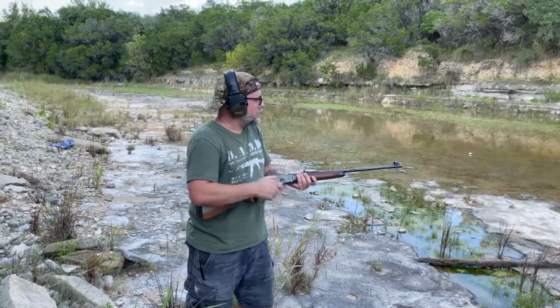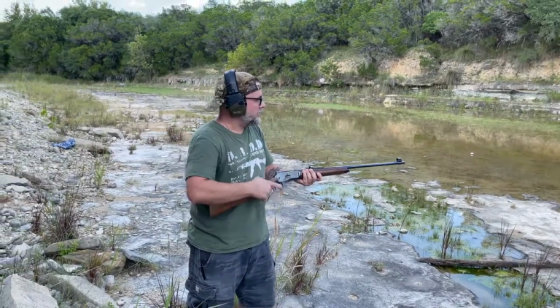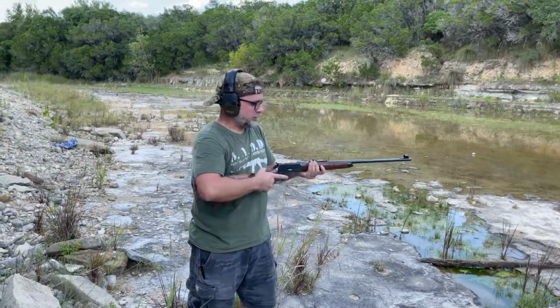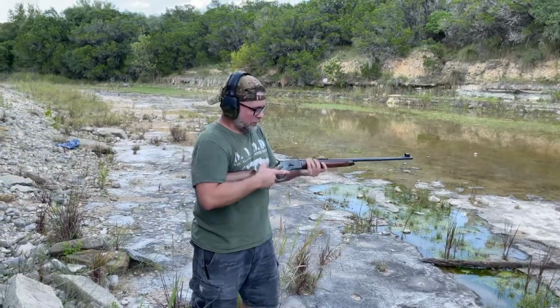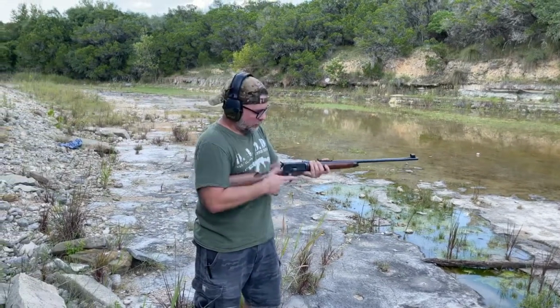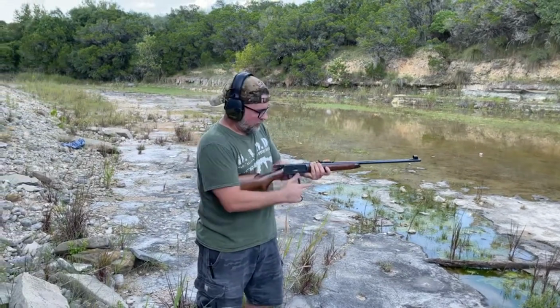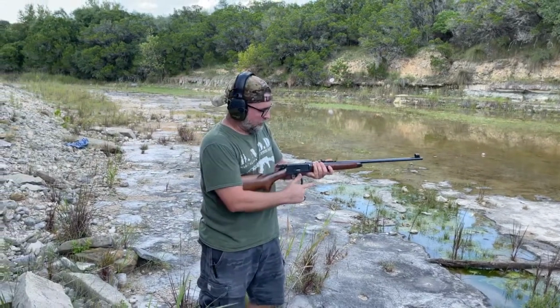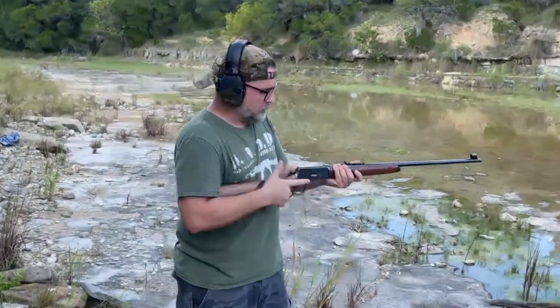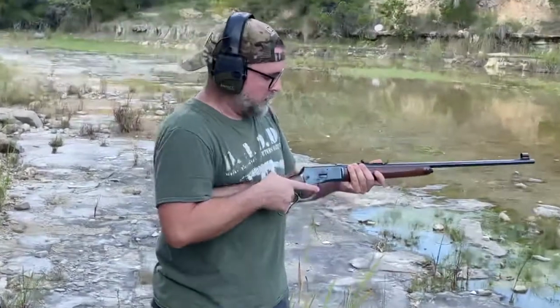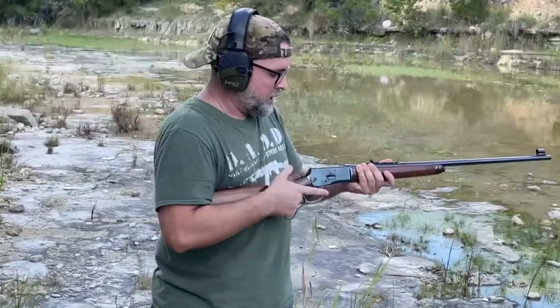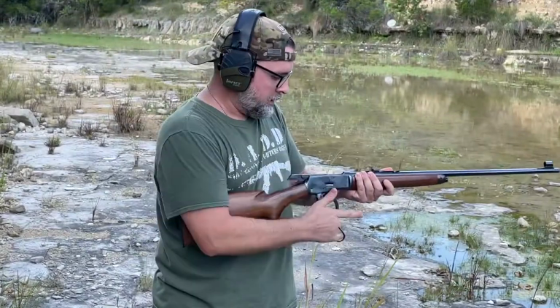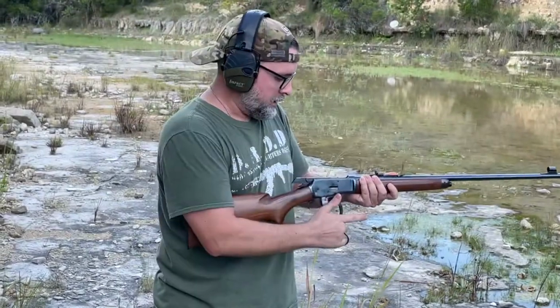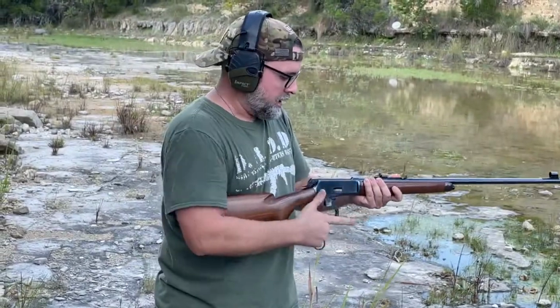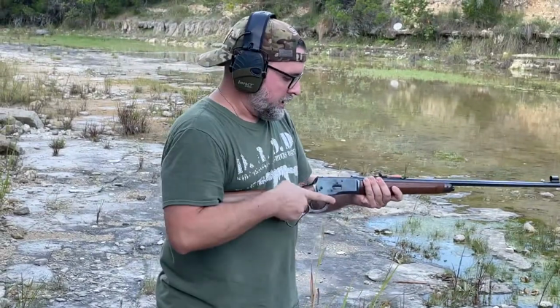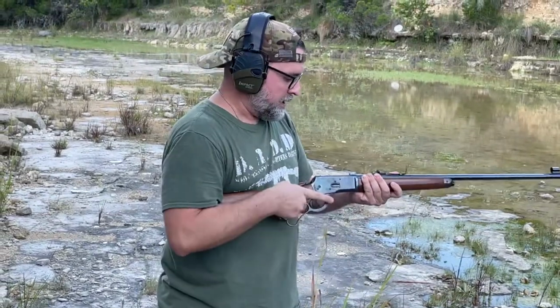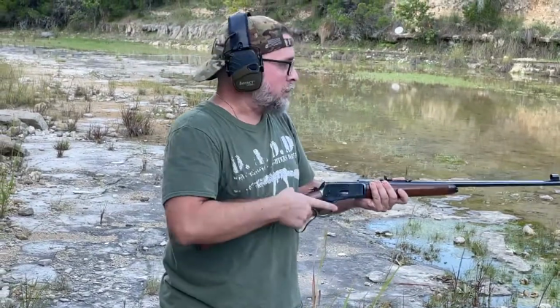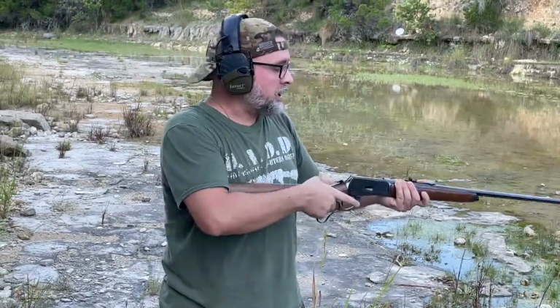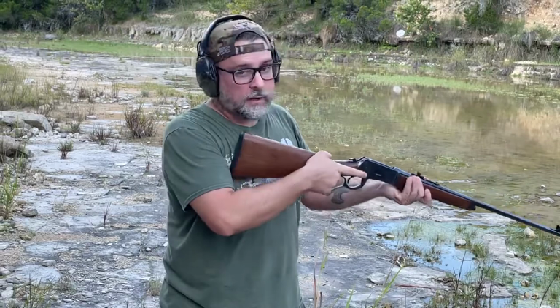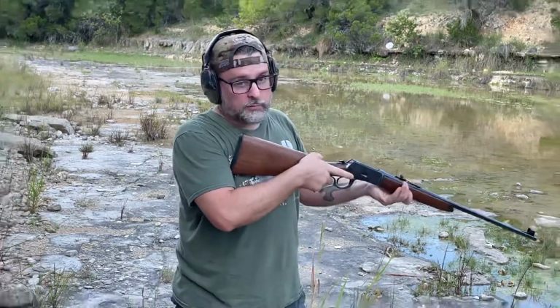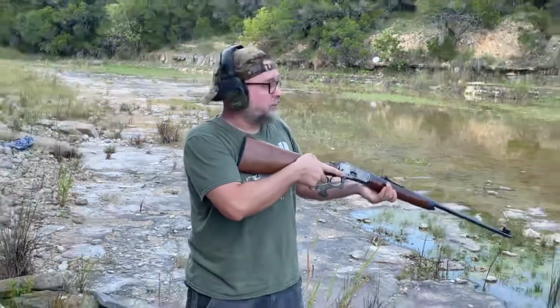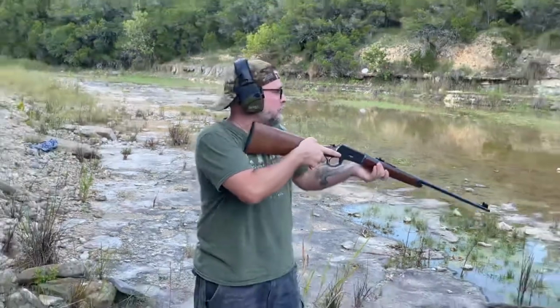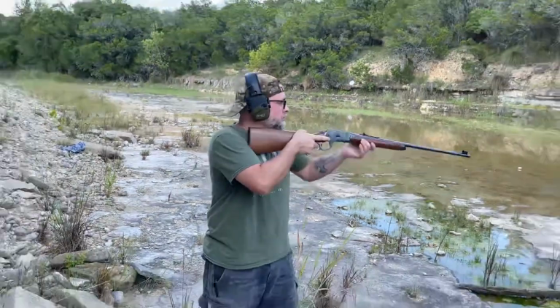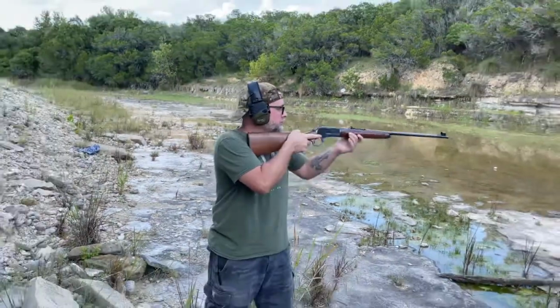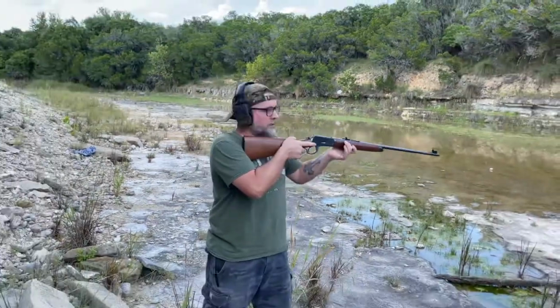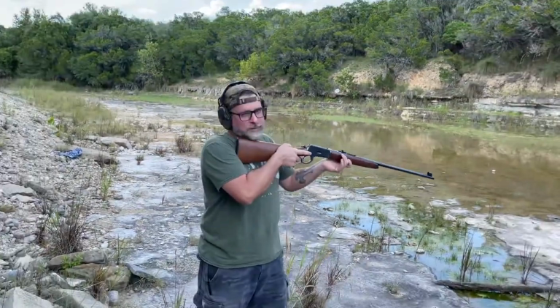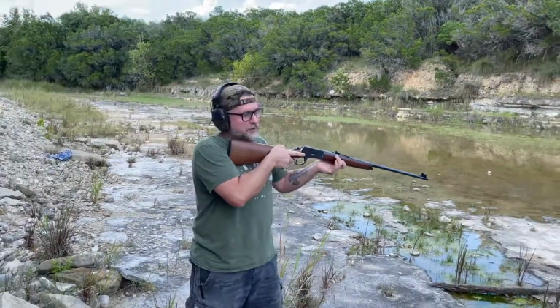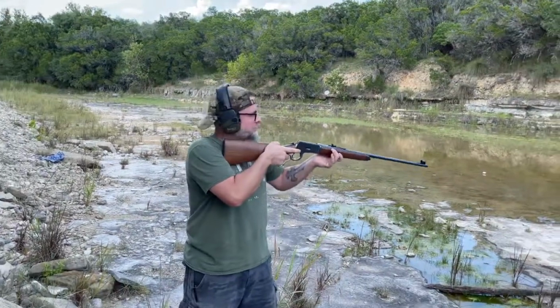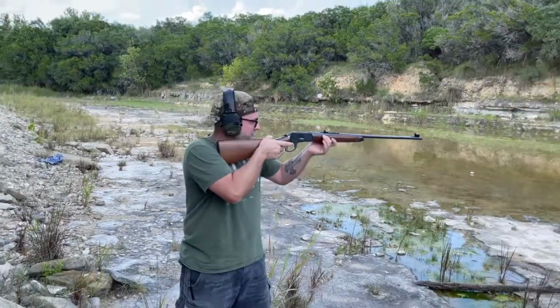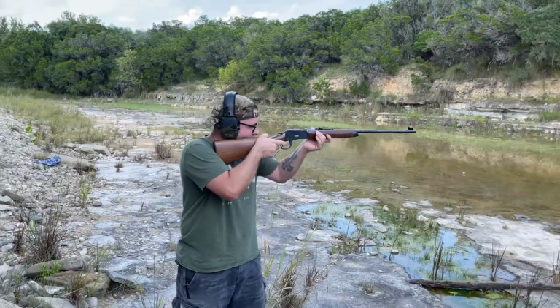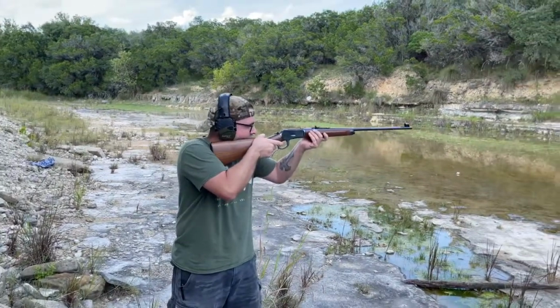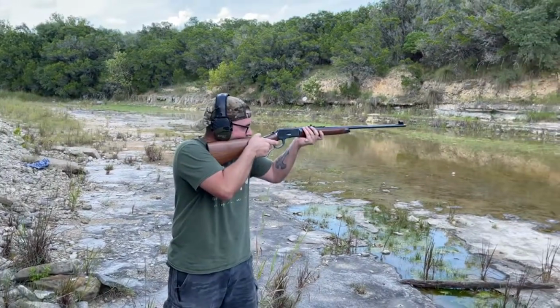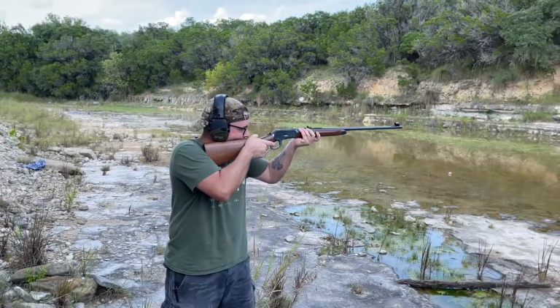It's a great little rifle. It's my buddy Kevin's rifle — thank you, Kev.